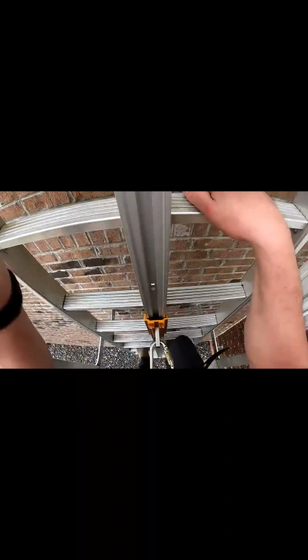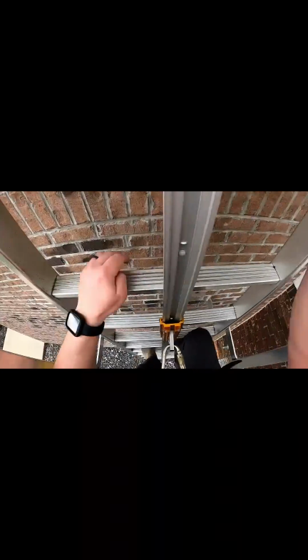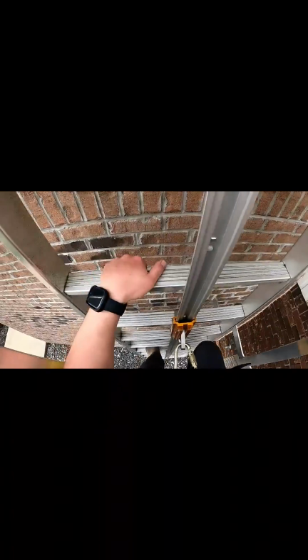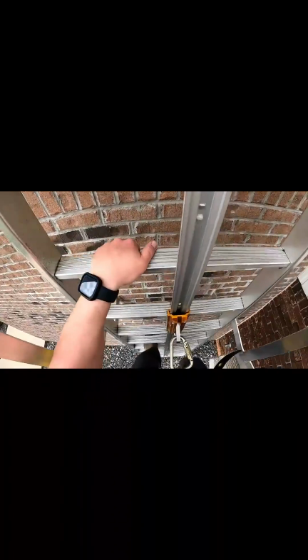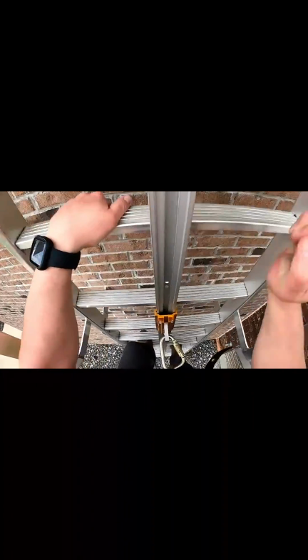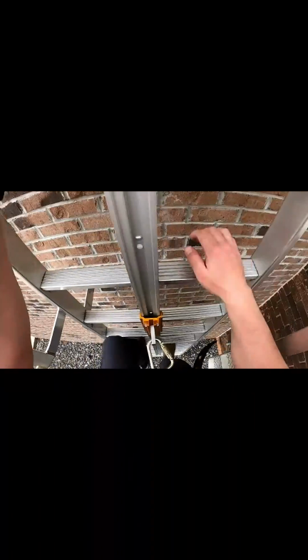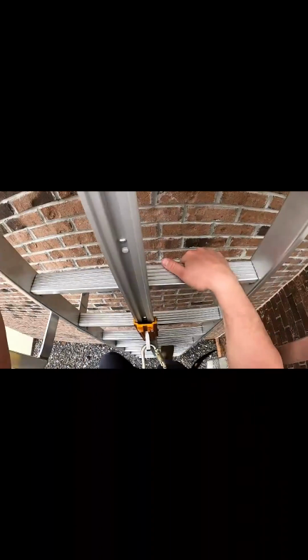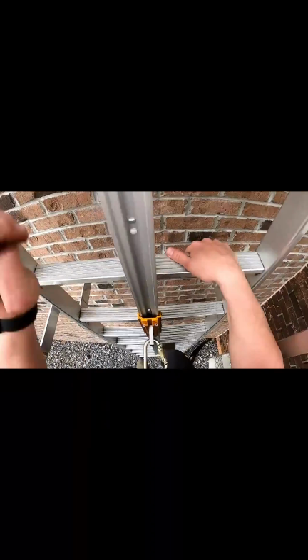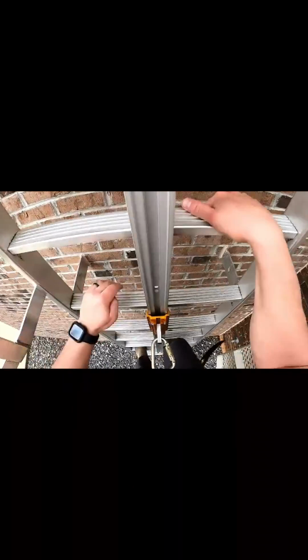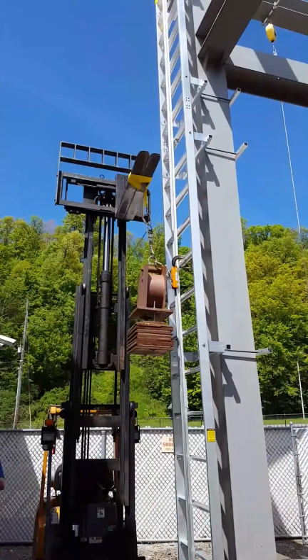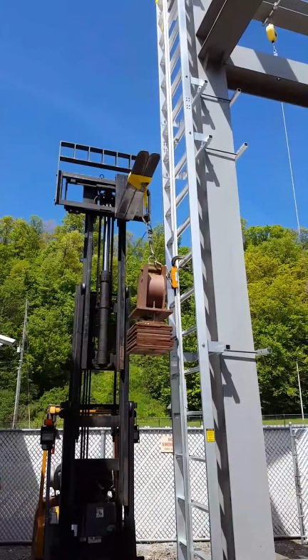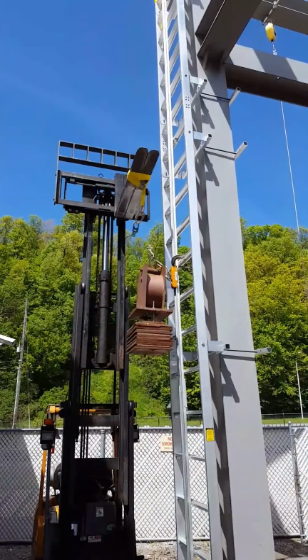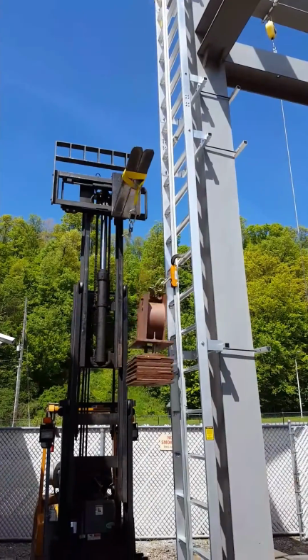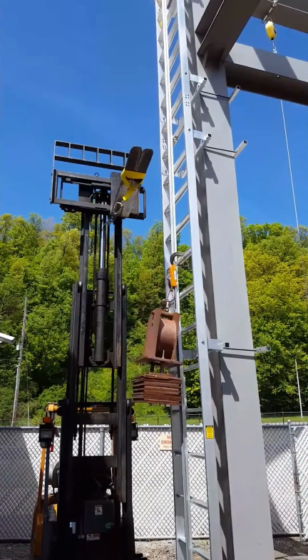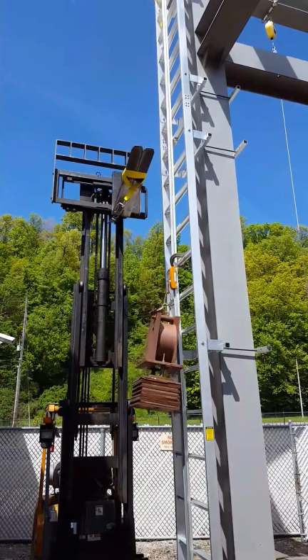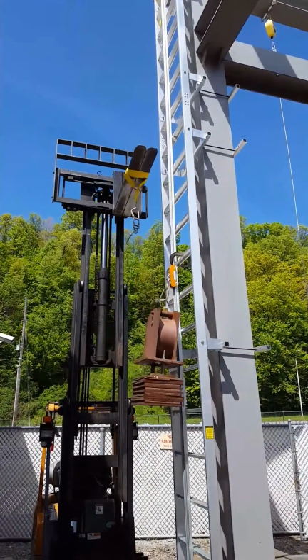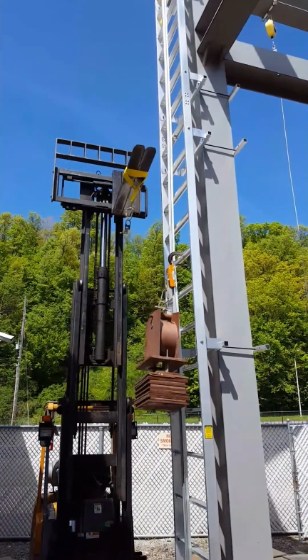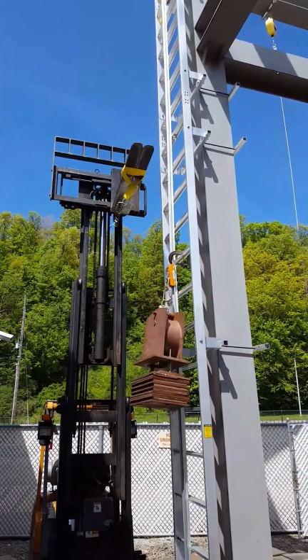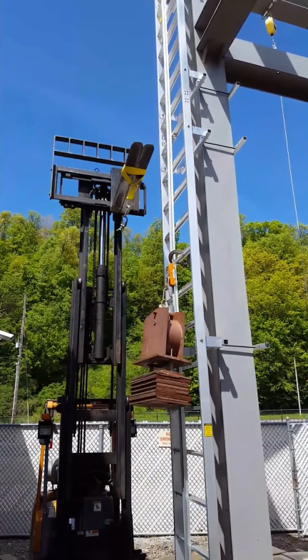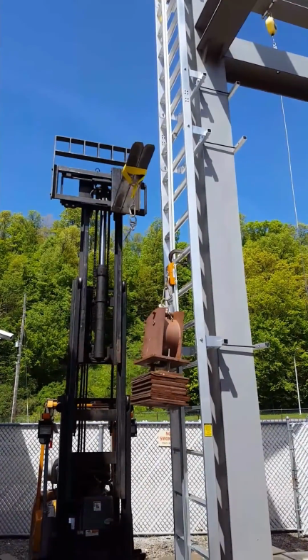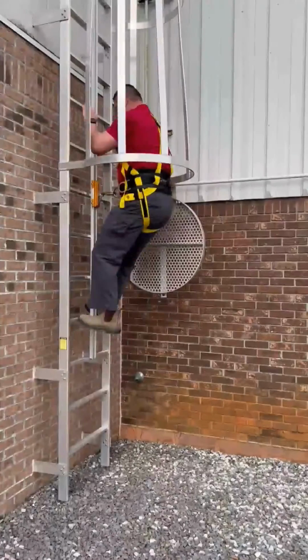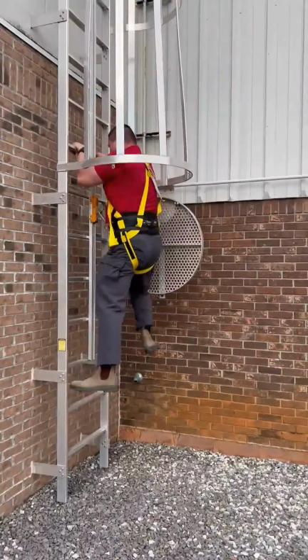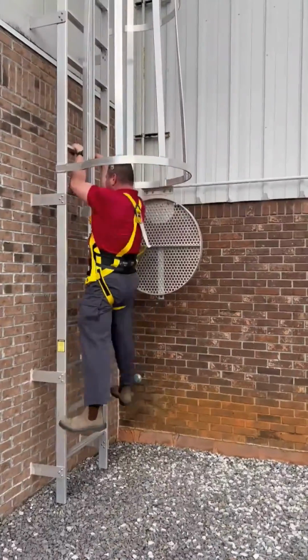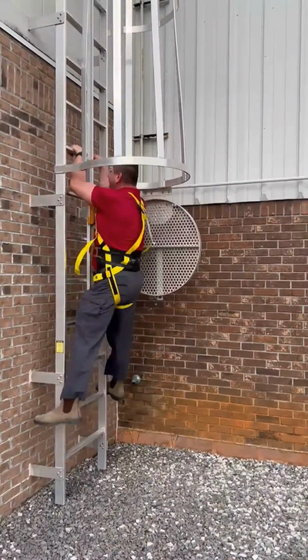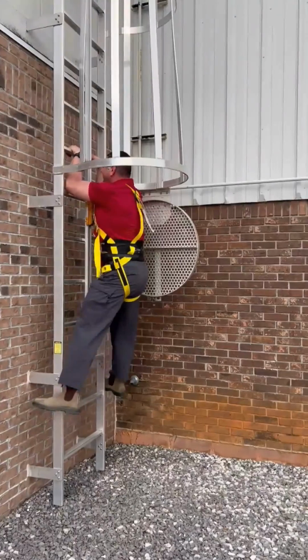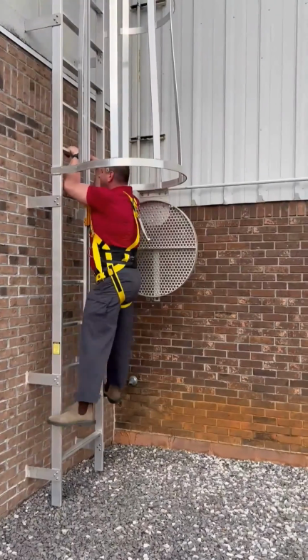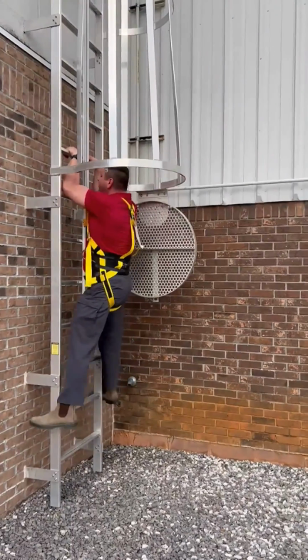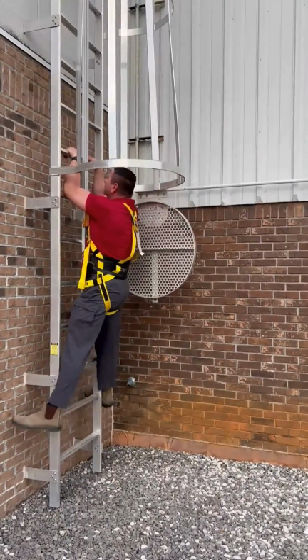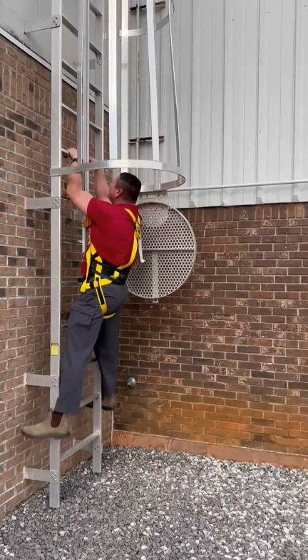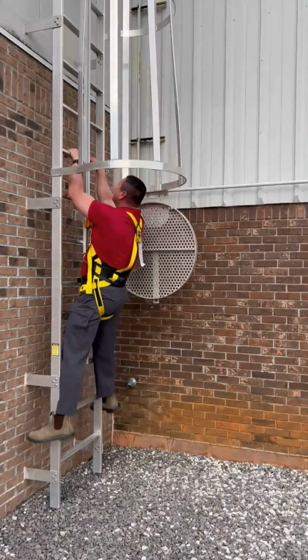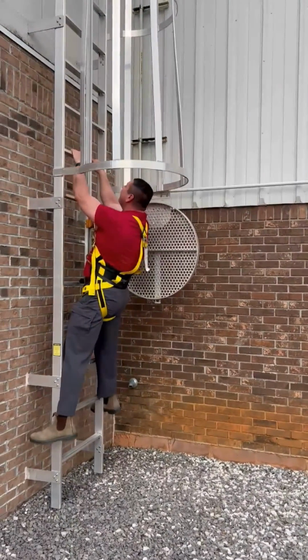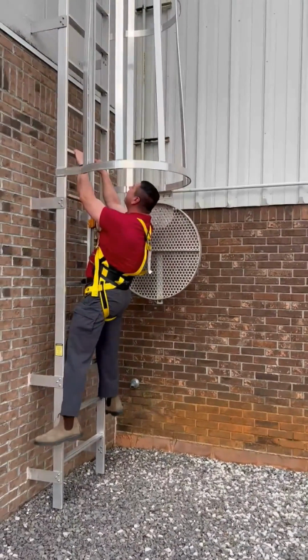The system works the same way going down the ladder. If the climber were to drop, the system would arrest the climber's fall.